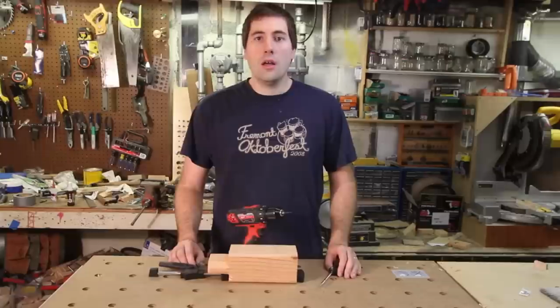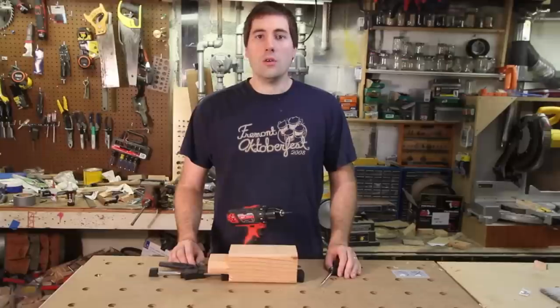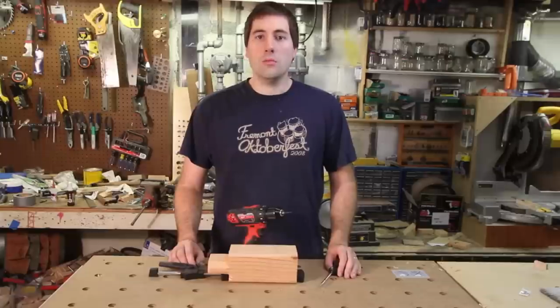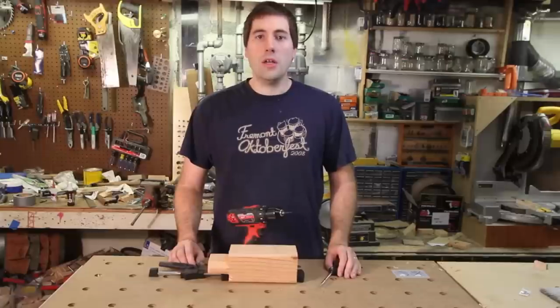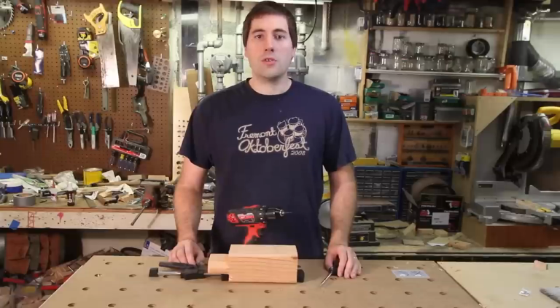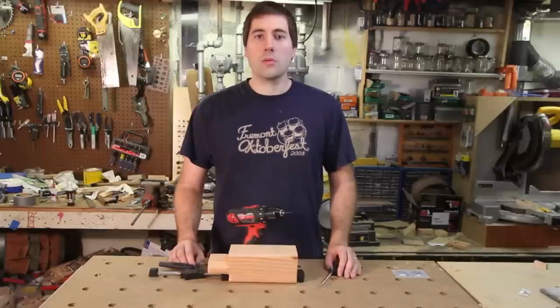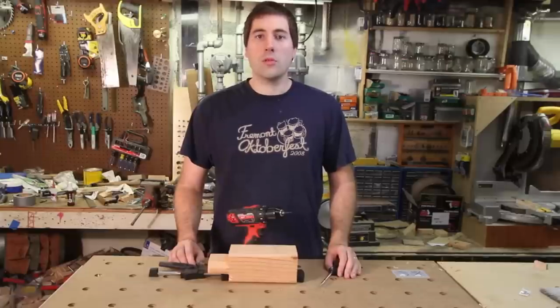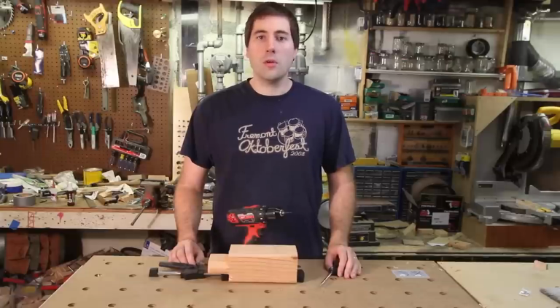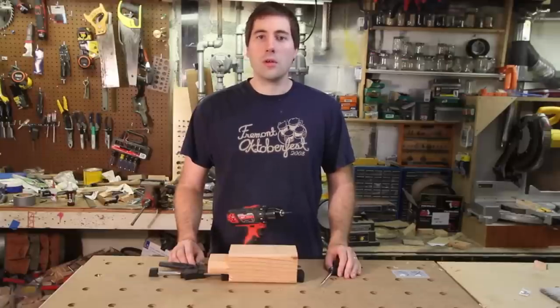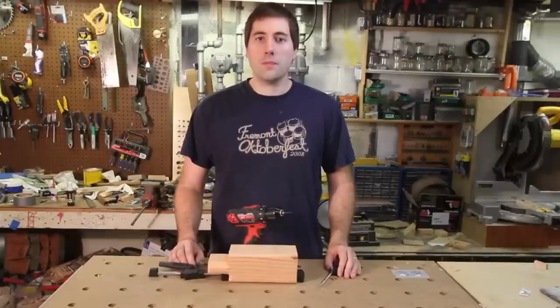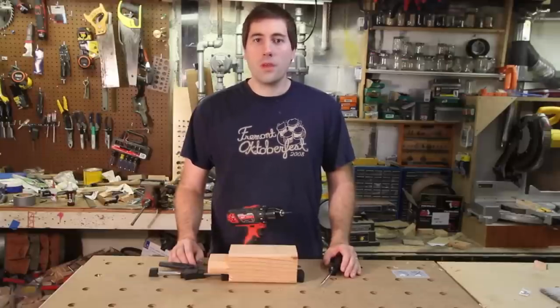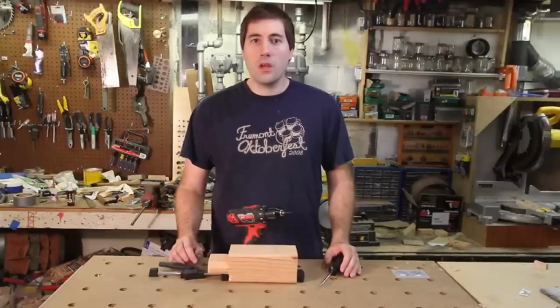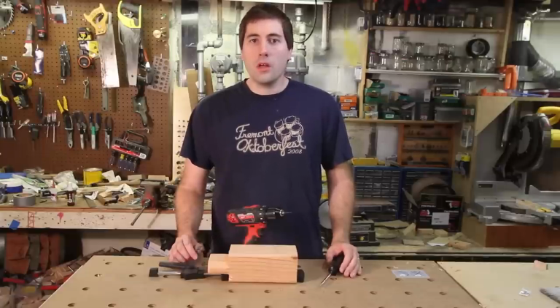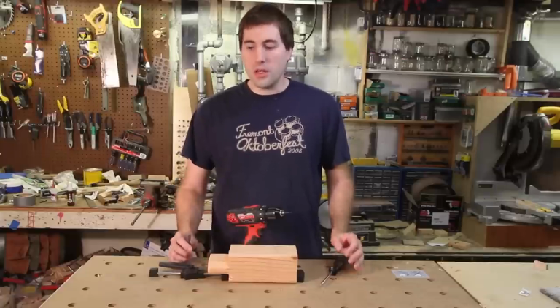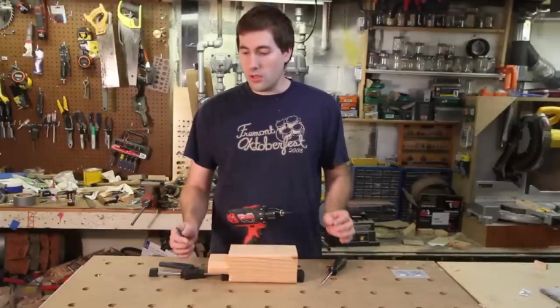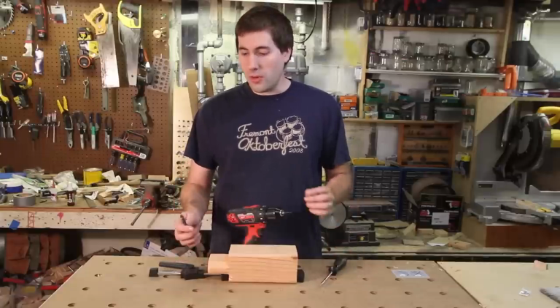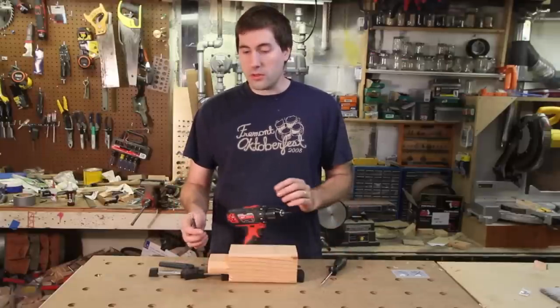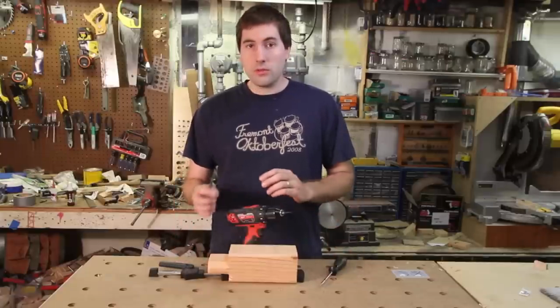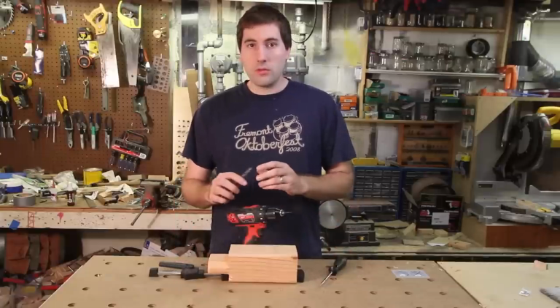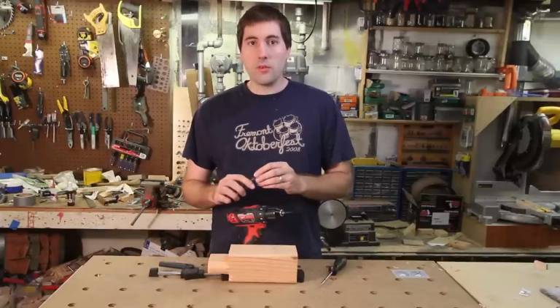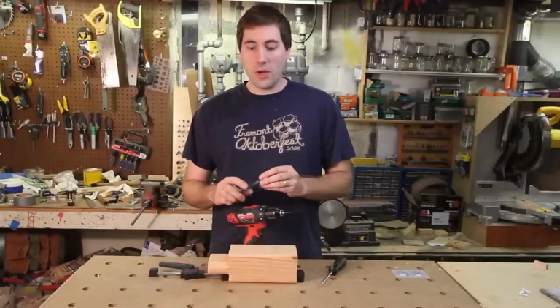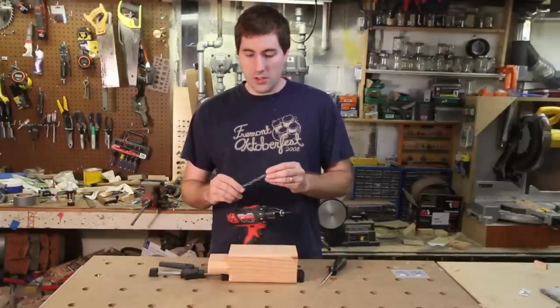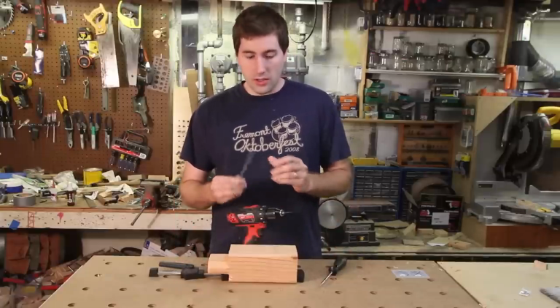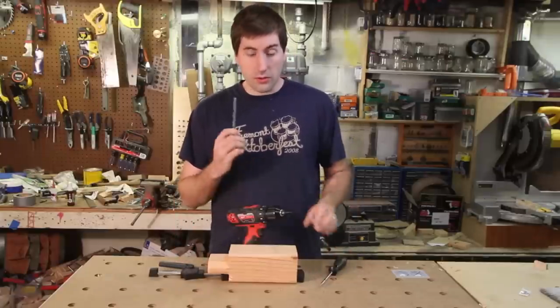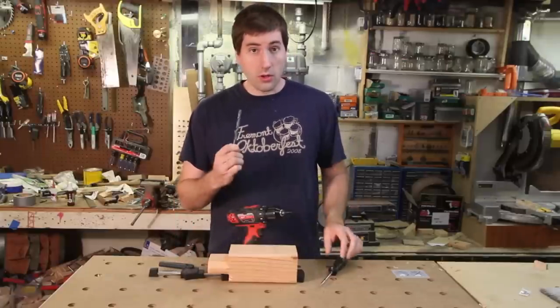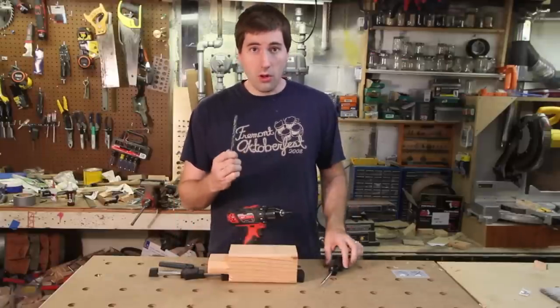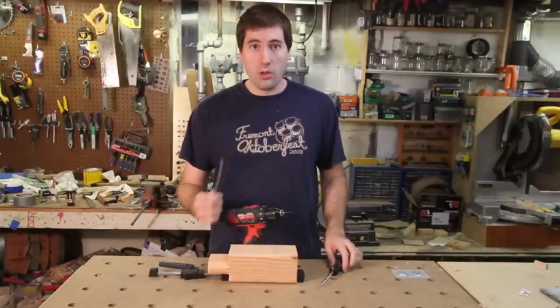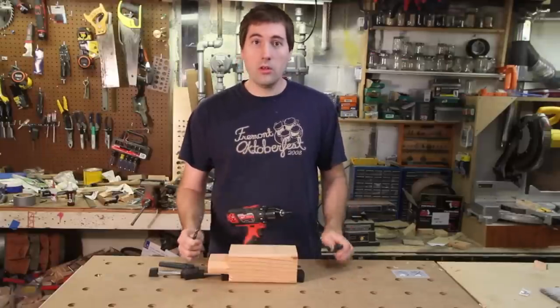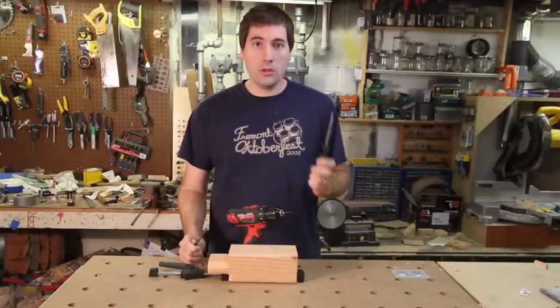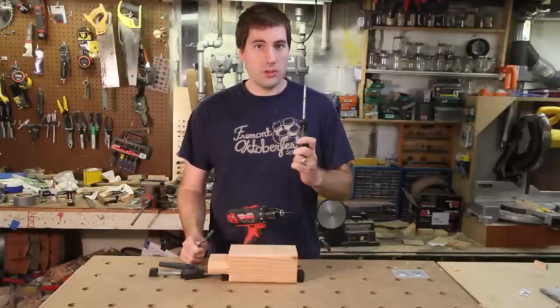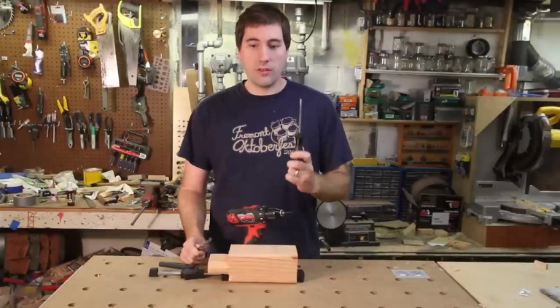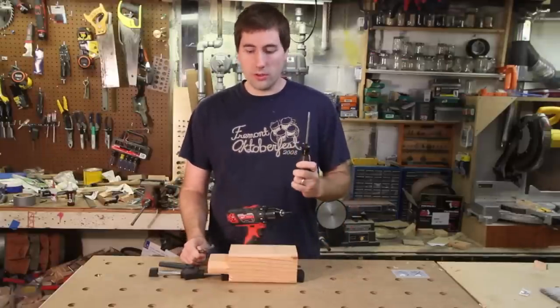Hello, my name is Jim Gurman and welcome. Let's talk about different ways you can either drill a hole or drive a screw.